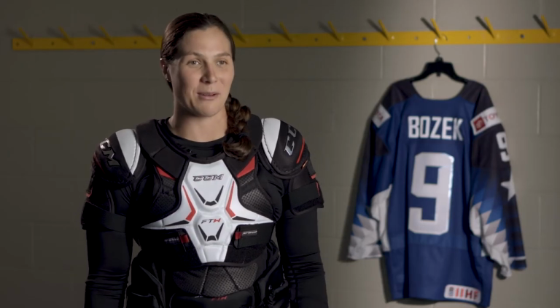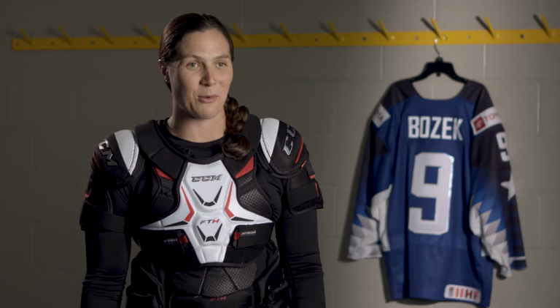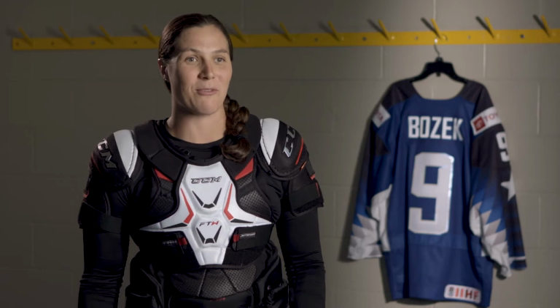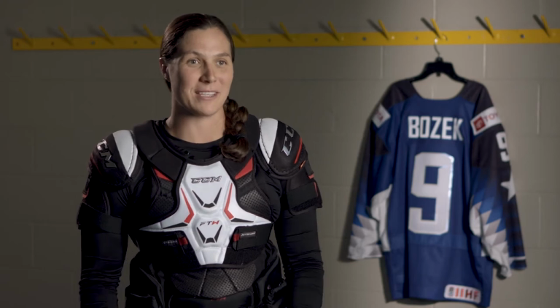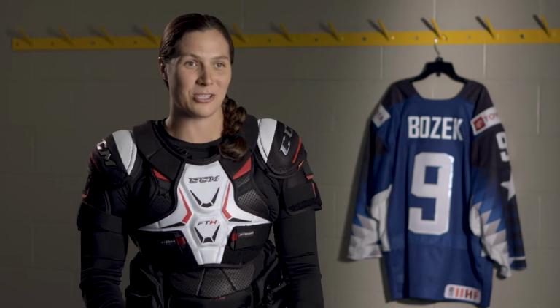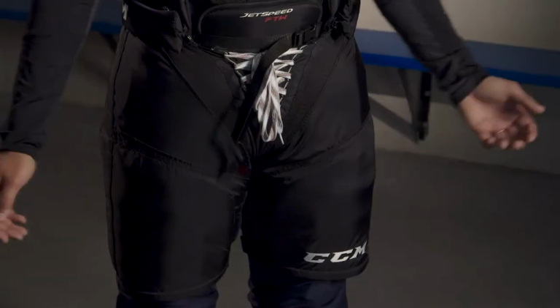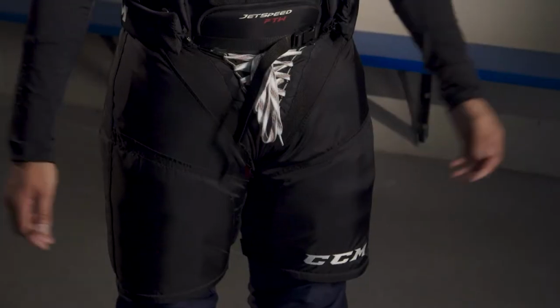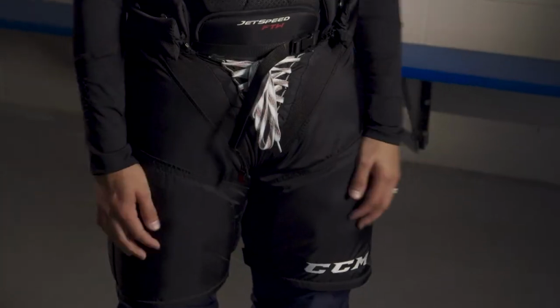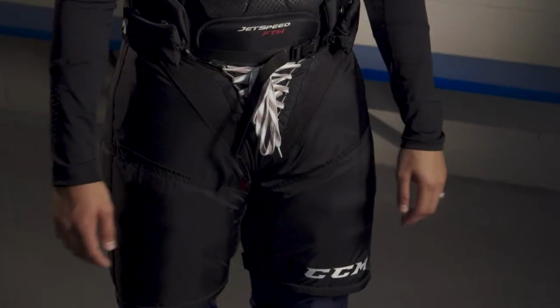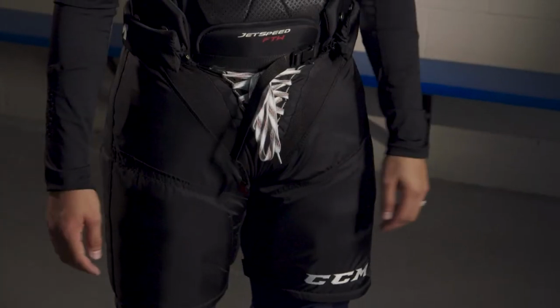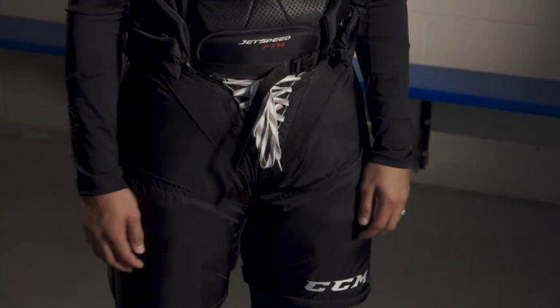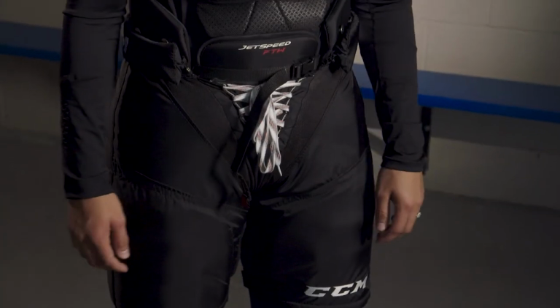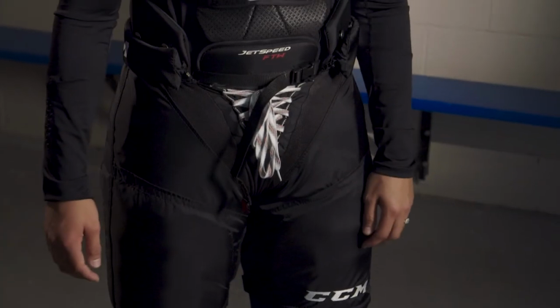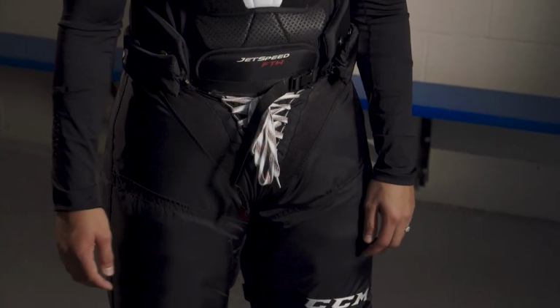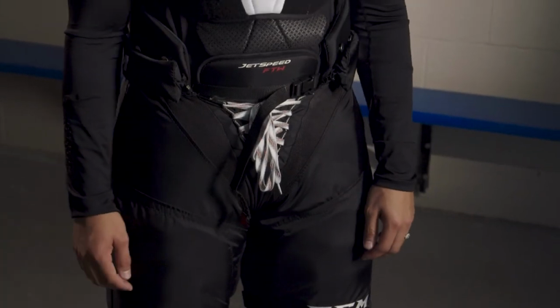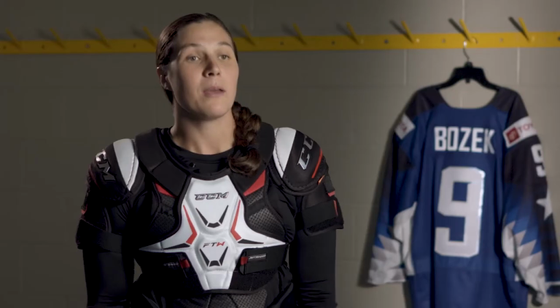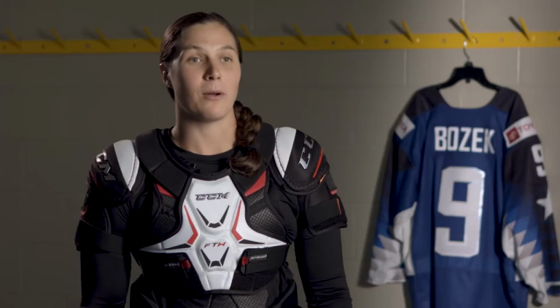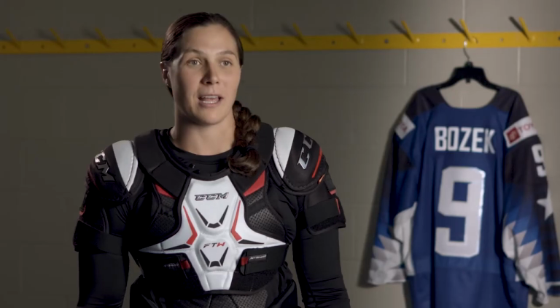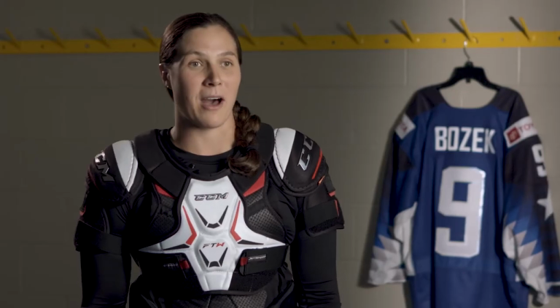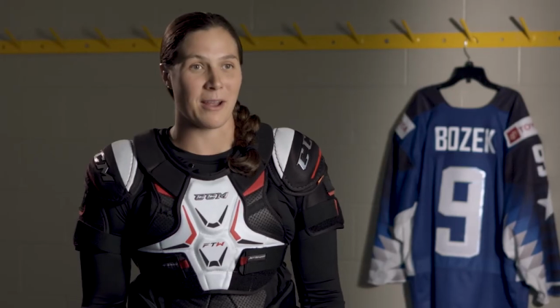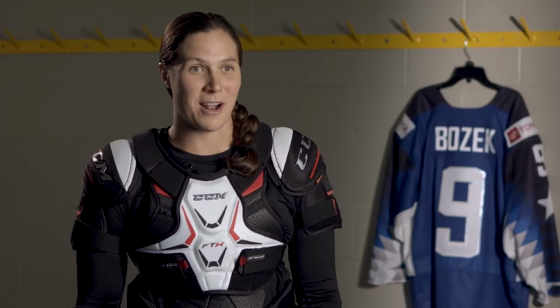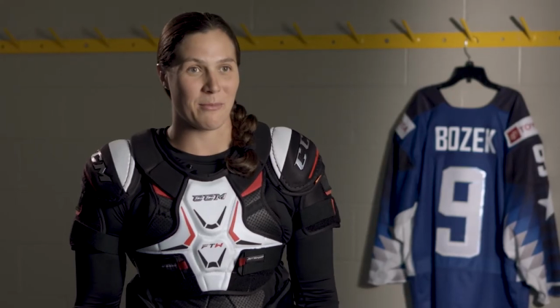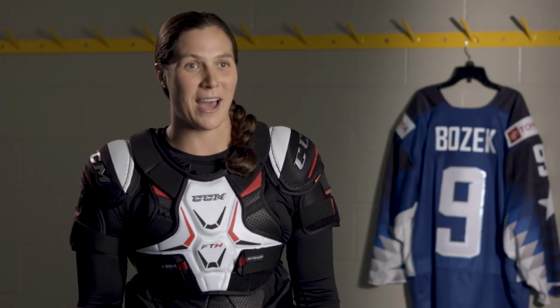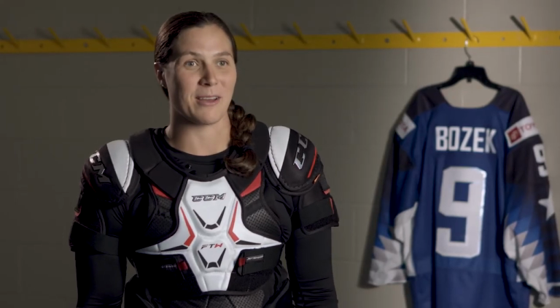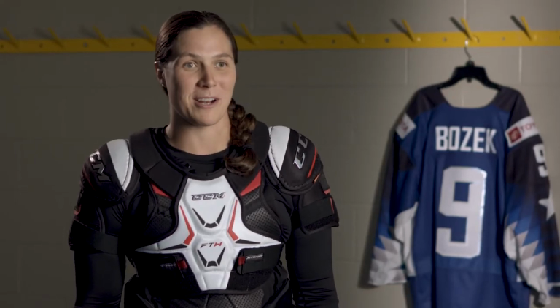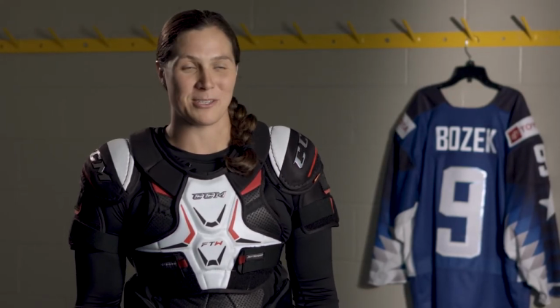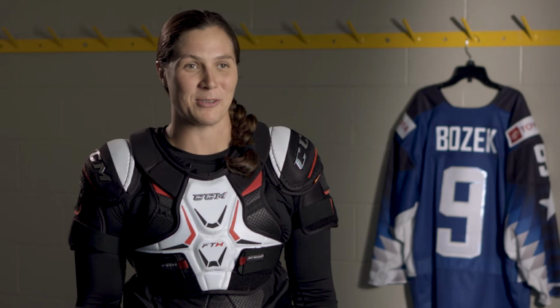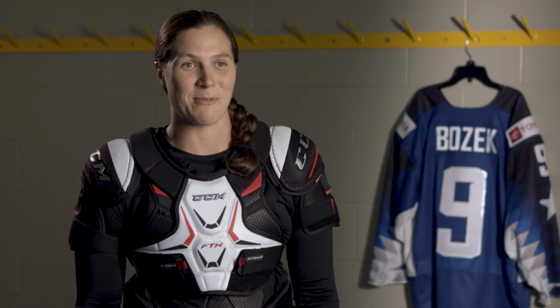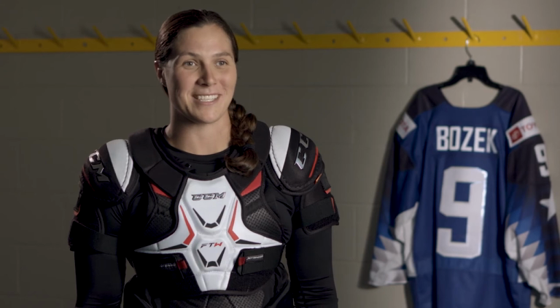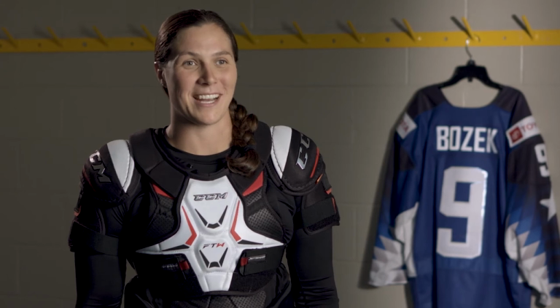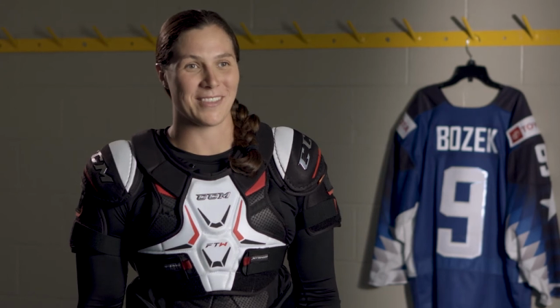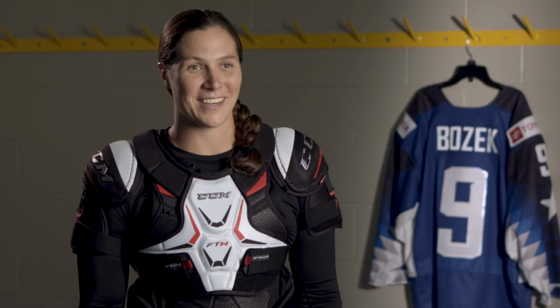I can move, I can stride, I can go and play a game the first time putting them on. I'm ready to battle, I'm ready to shoot, and I'm ready to skate out there.